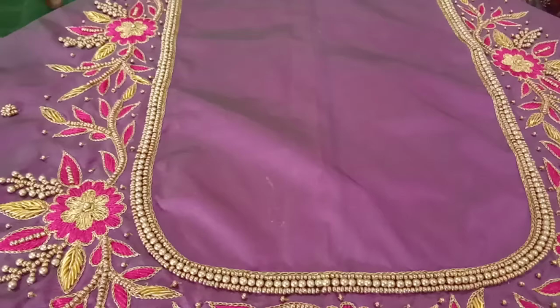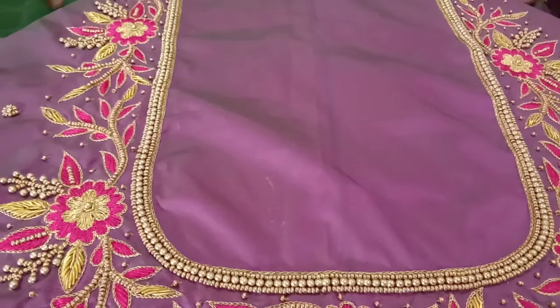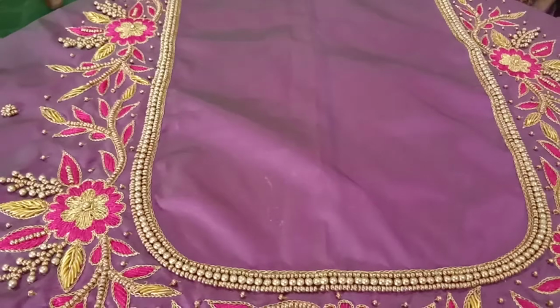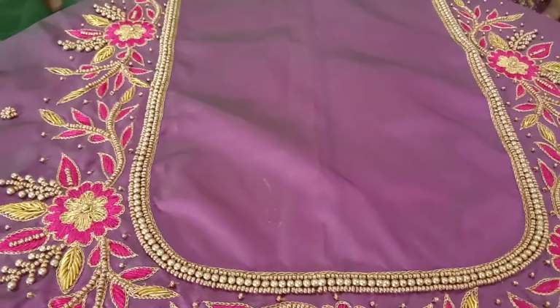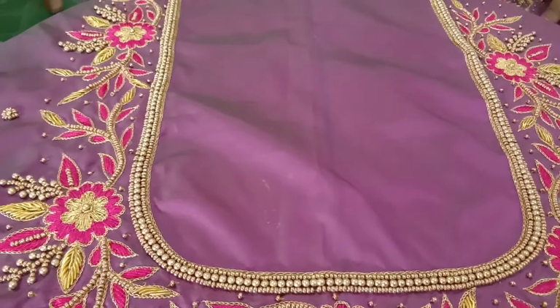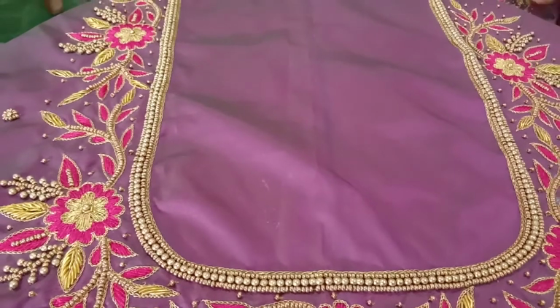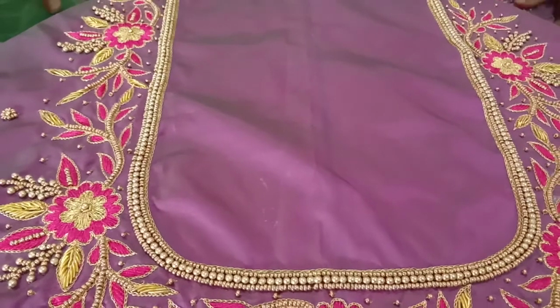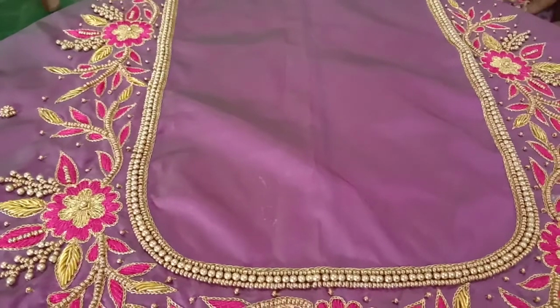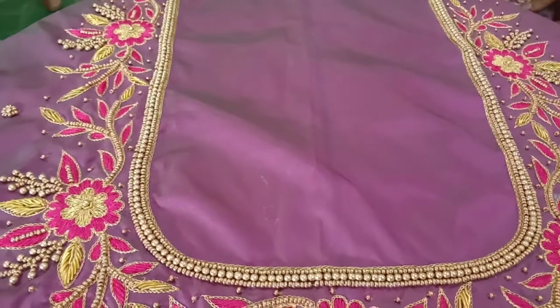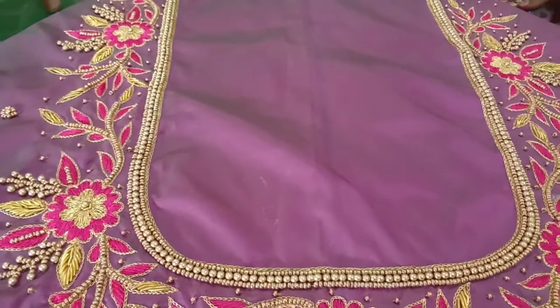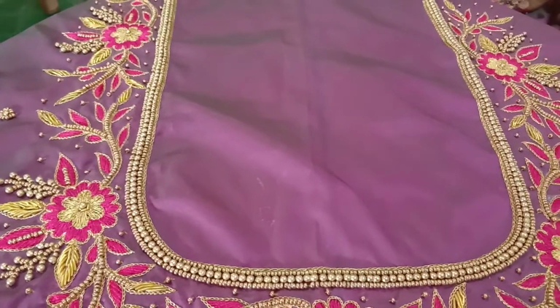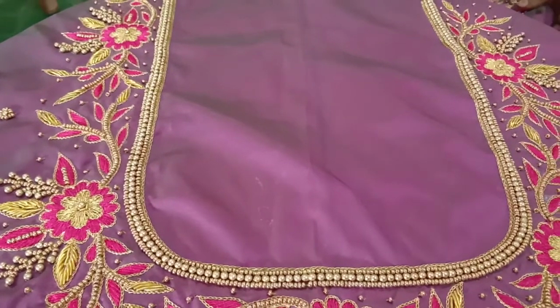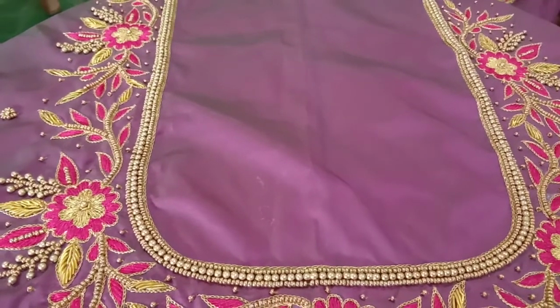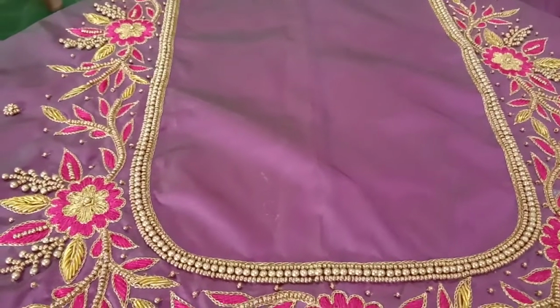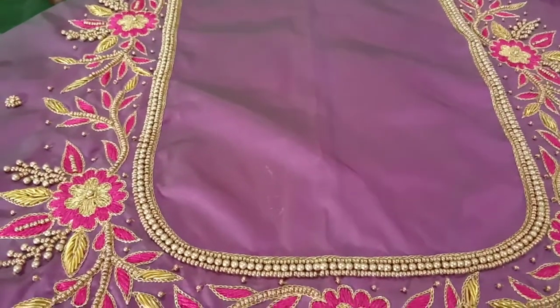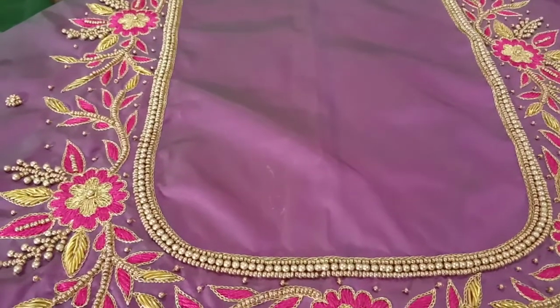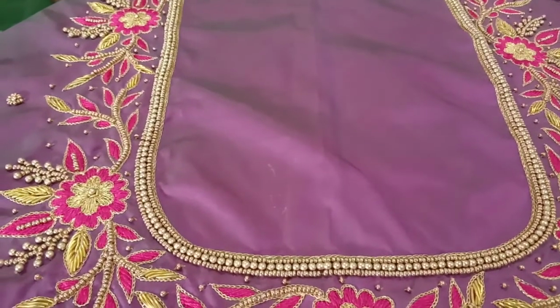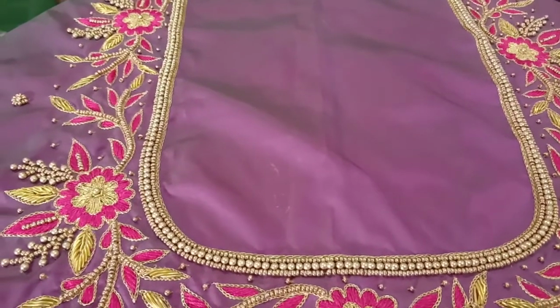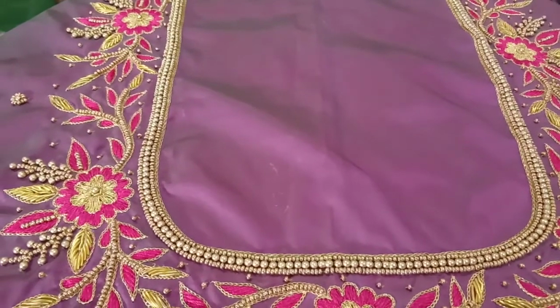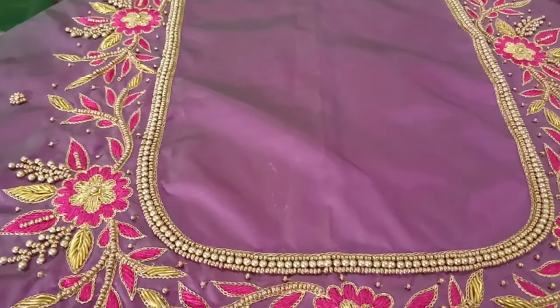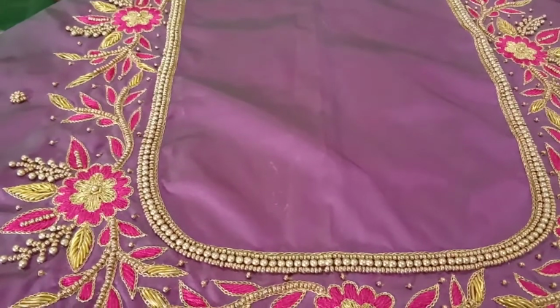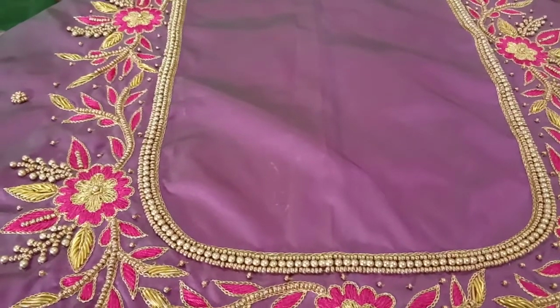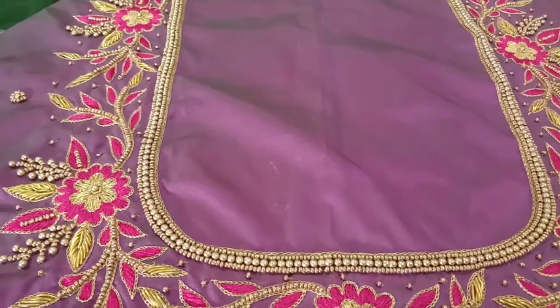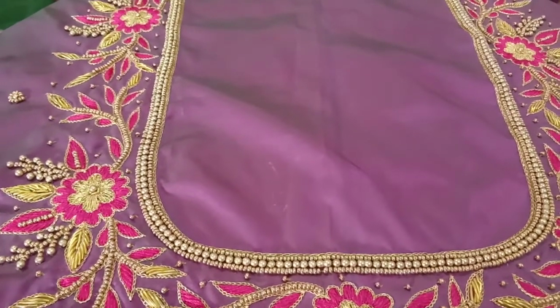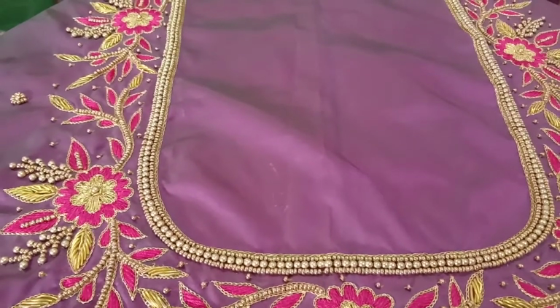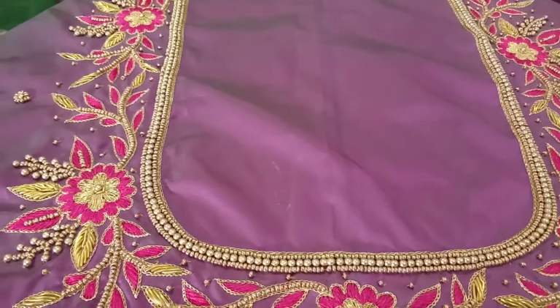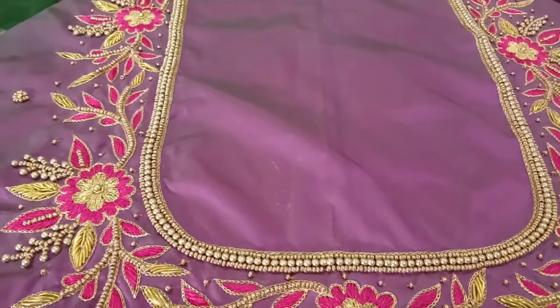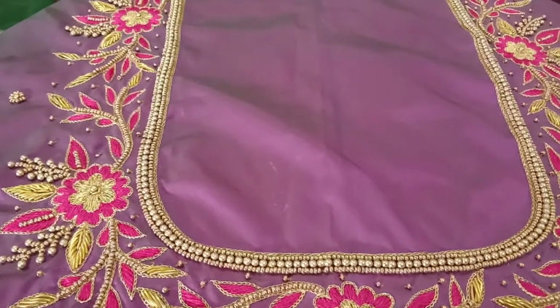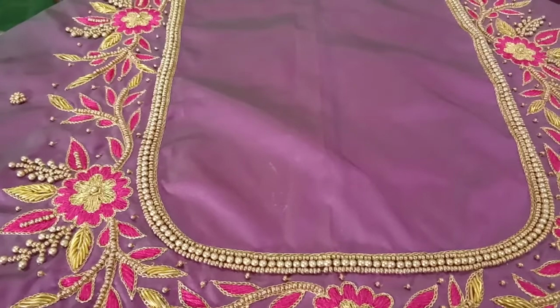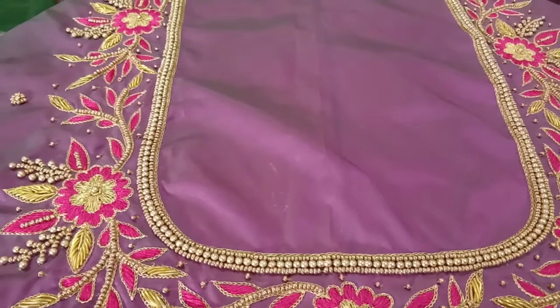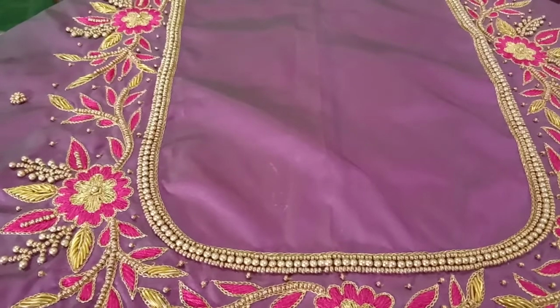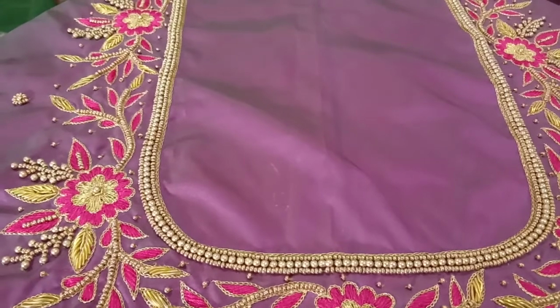Hi, hello, welcome to my channel Ravati Ariworks. I will show you how to work with a blouse.